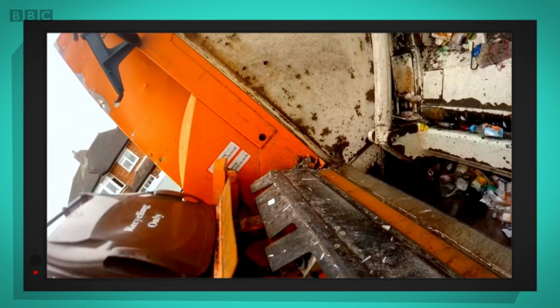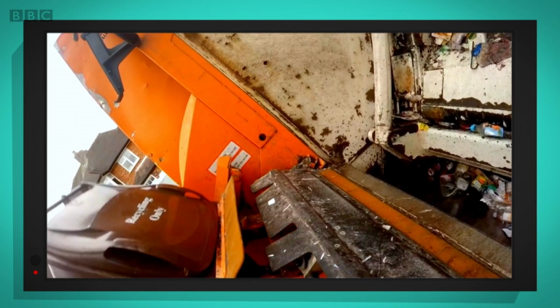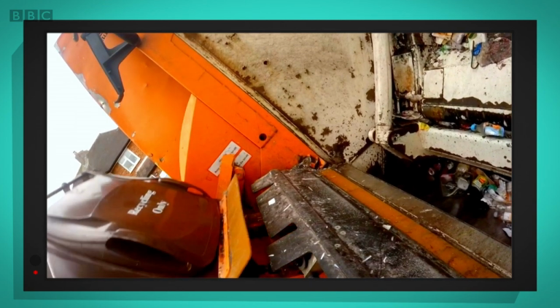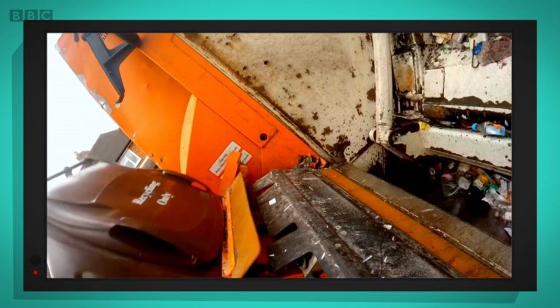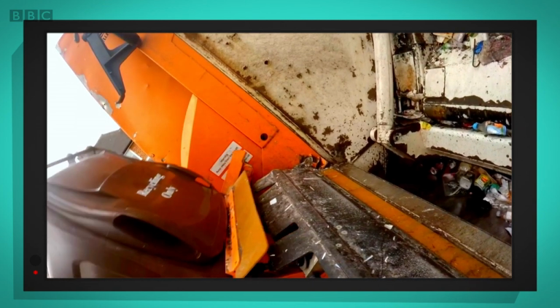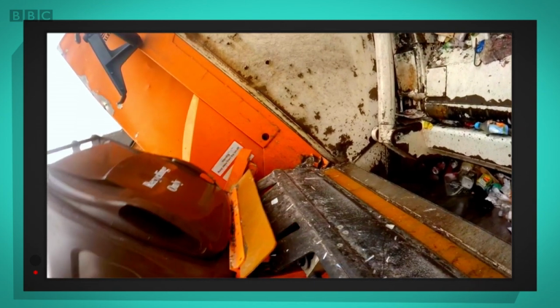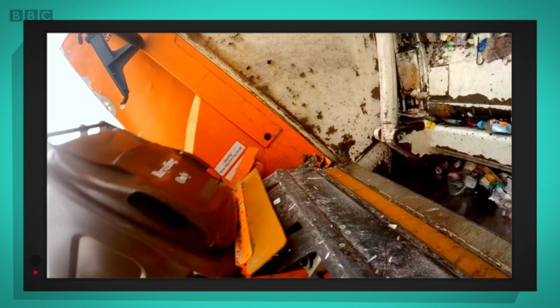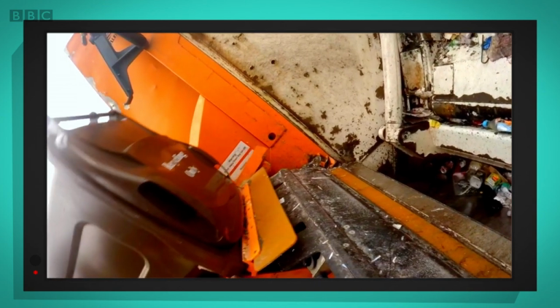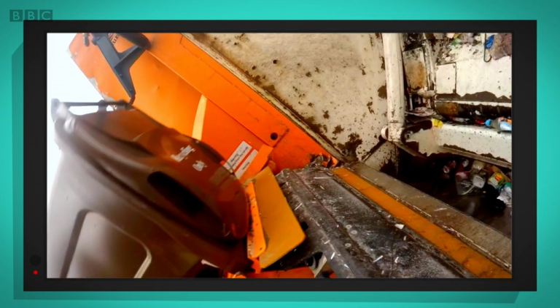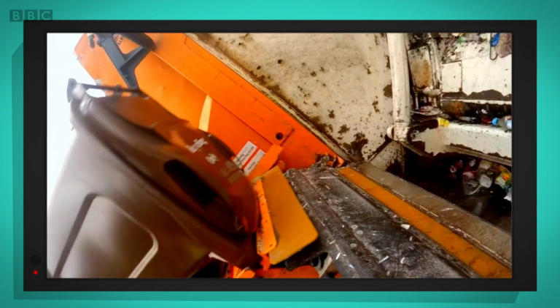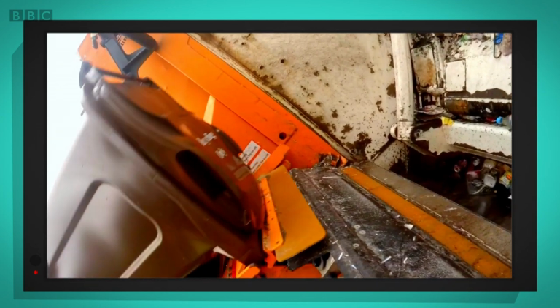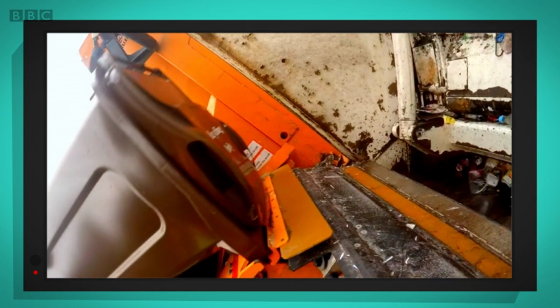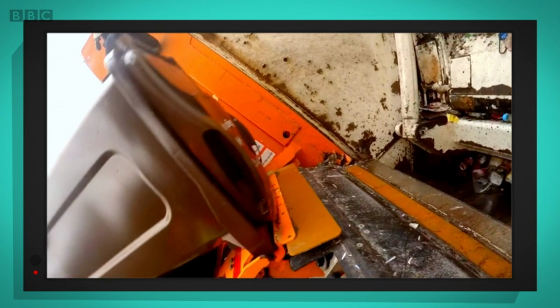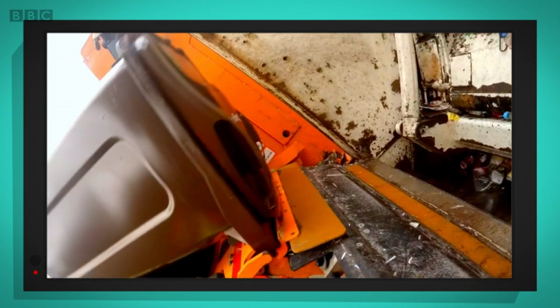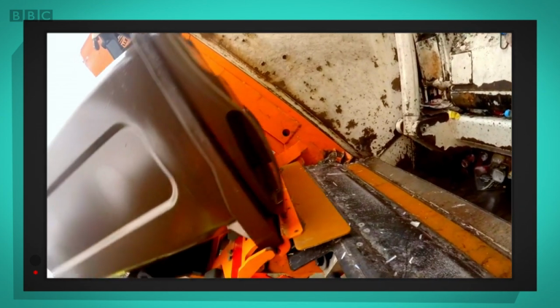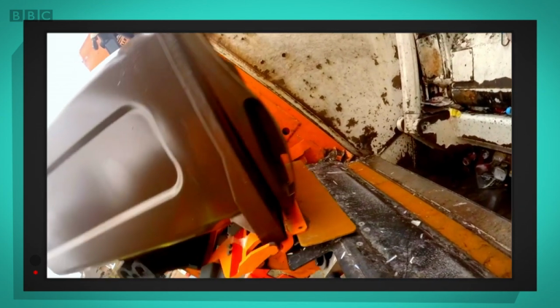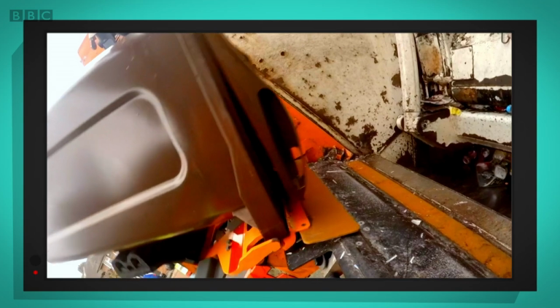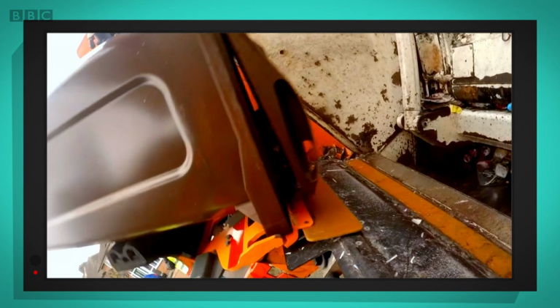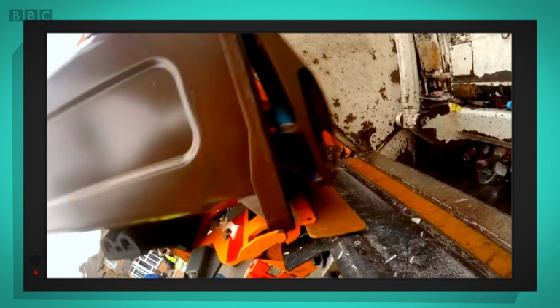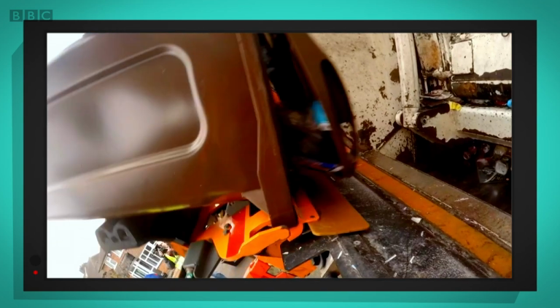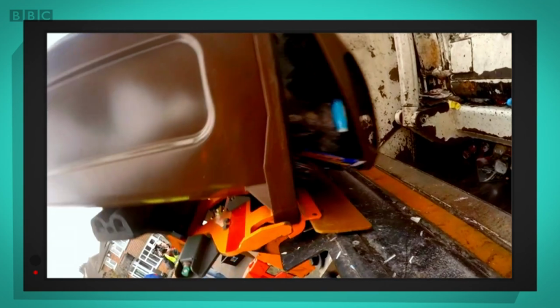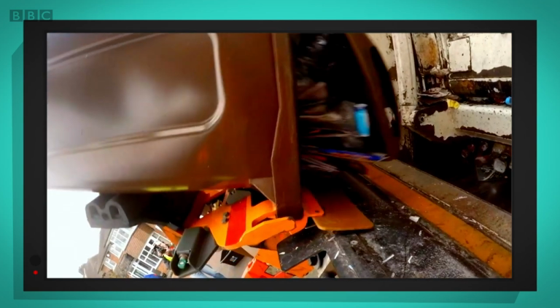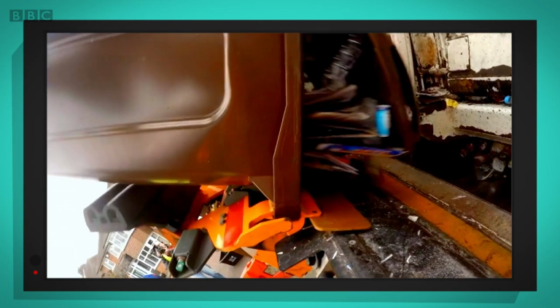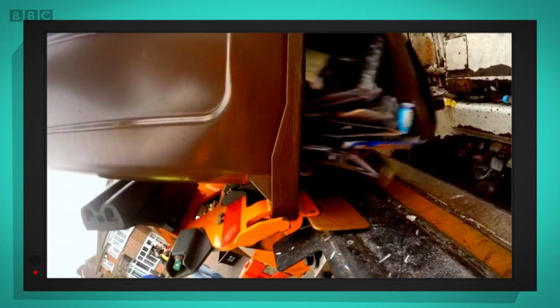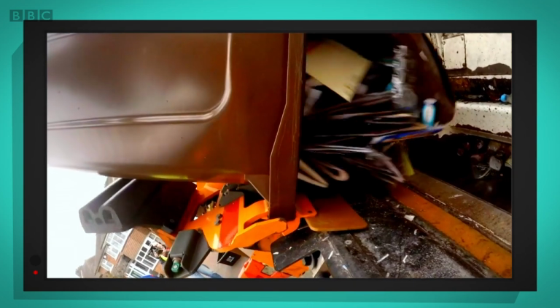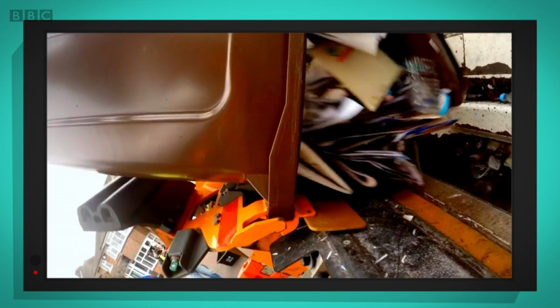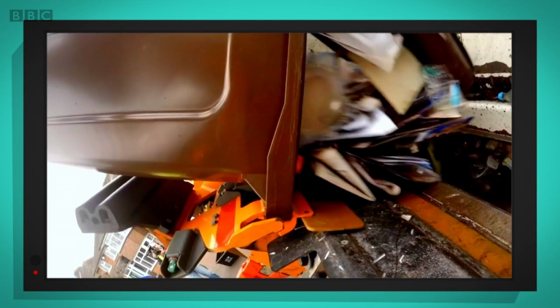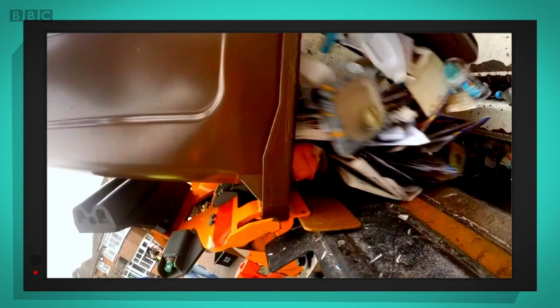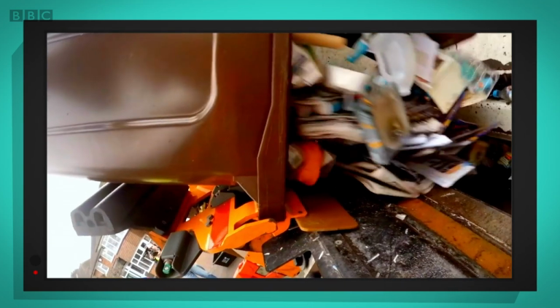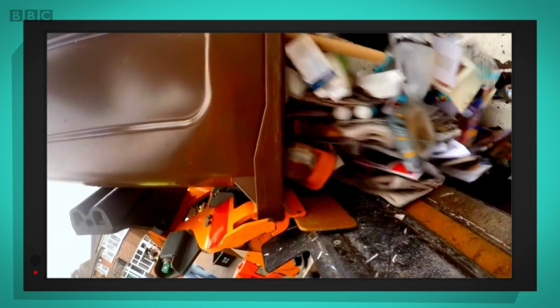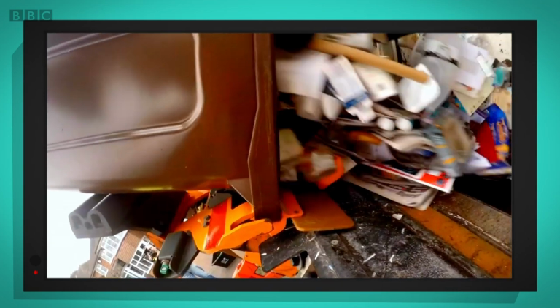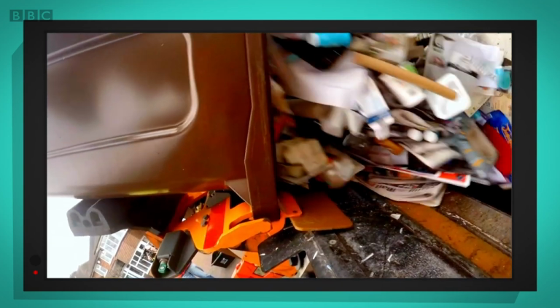Here comes the bin, tipping, tipping, and there goes the recycling.